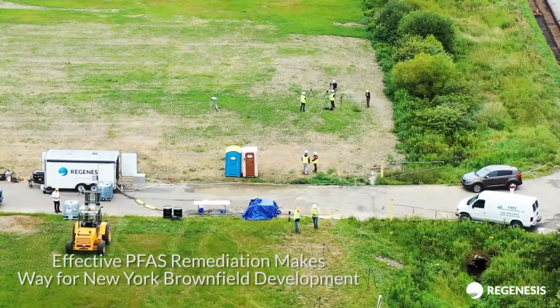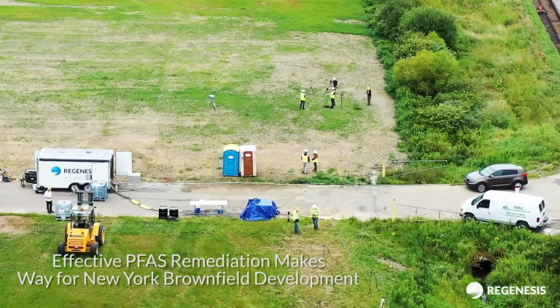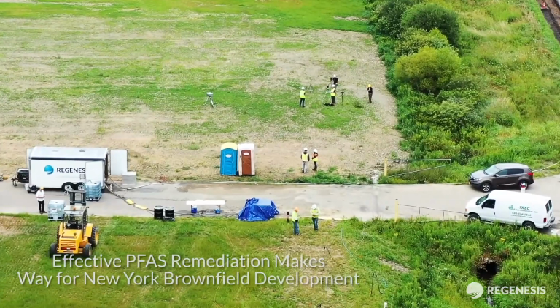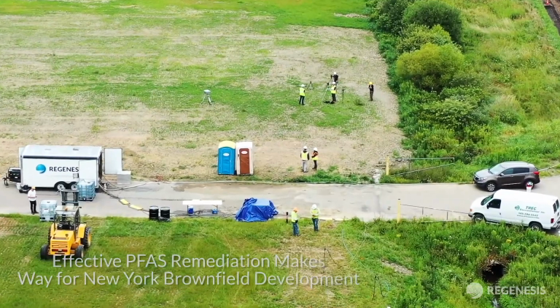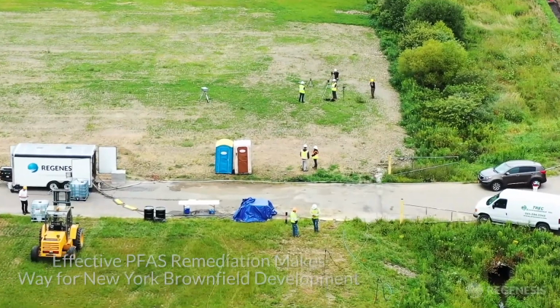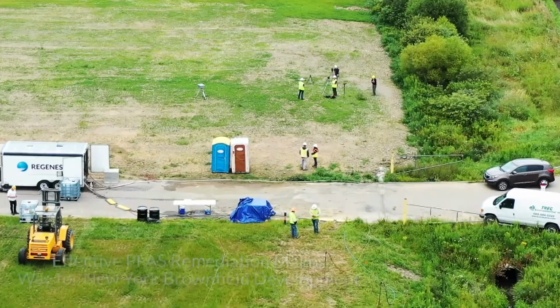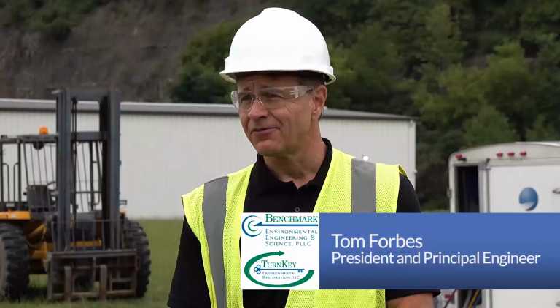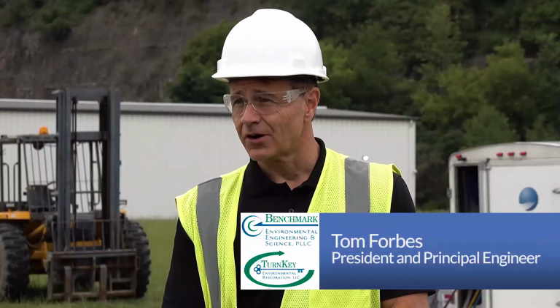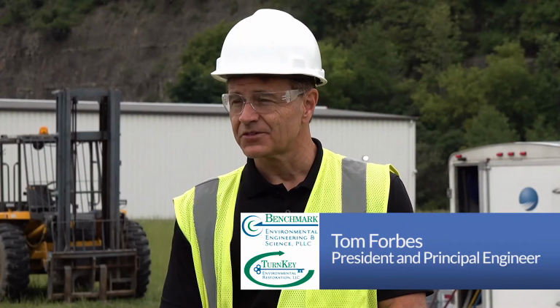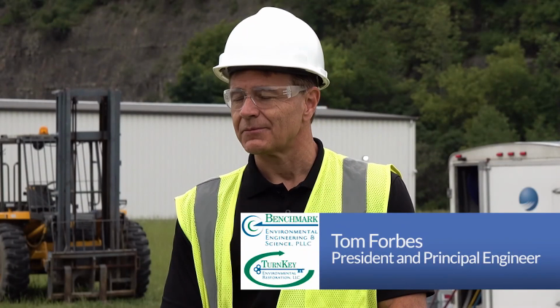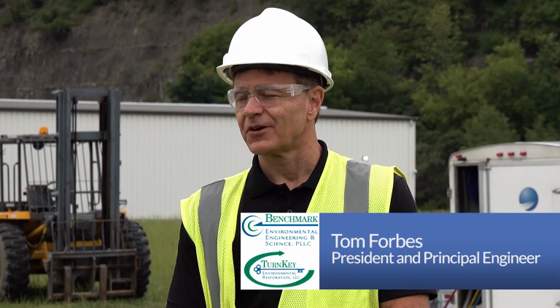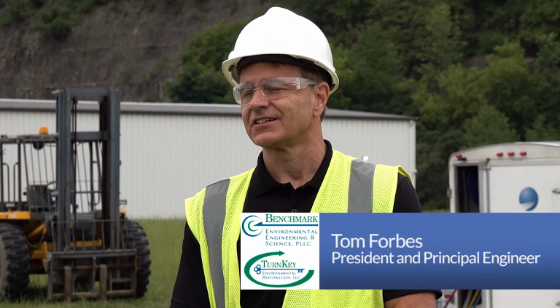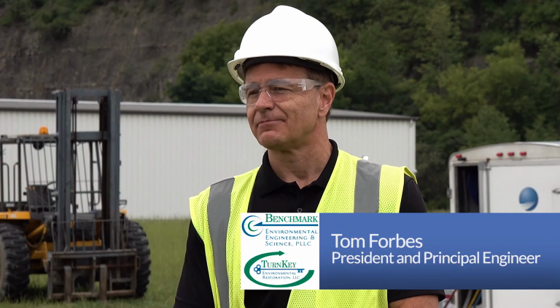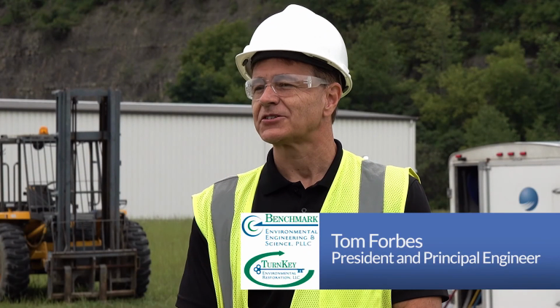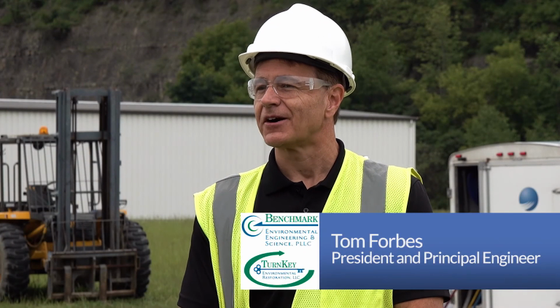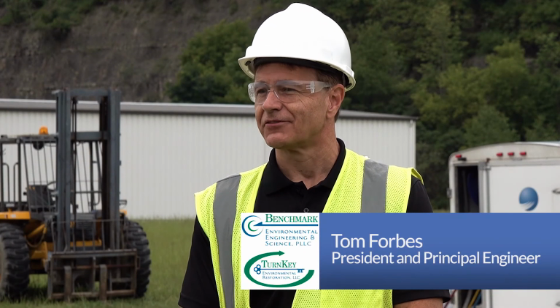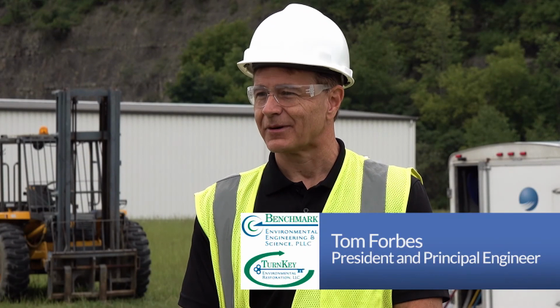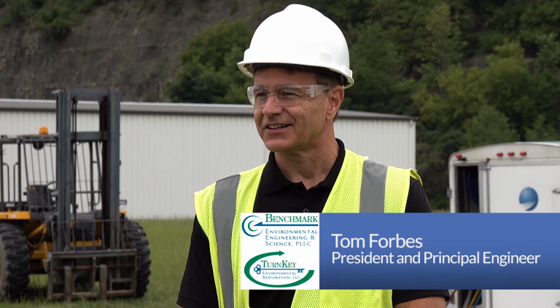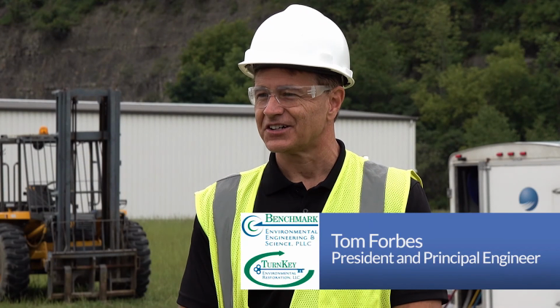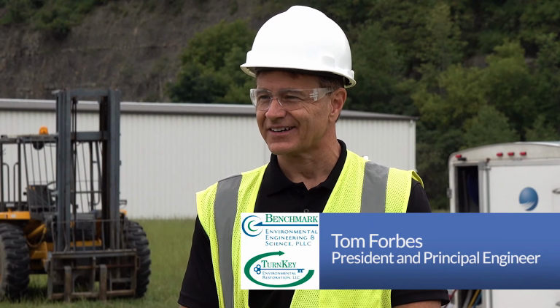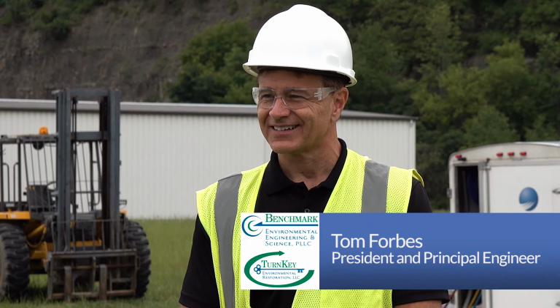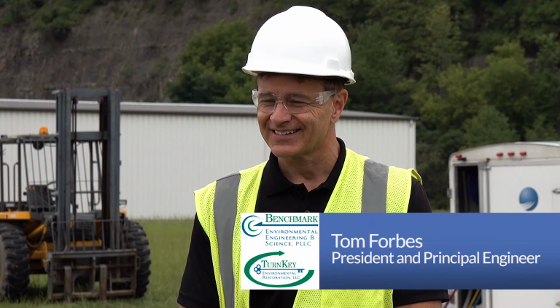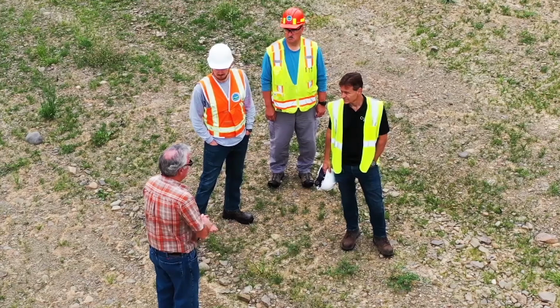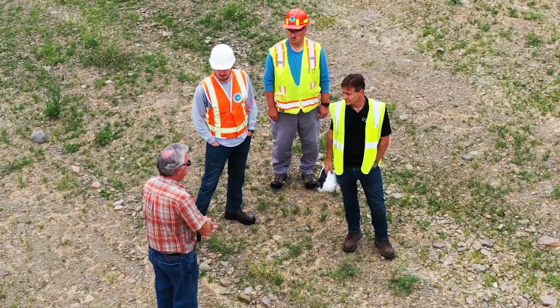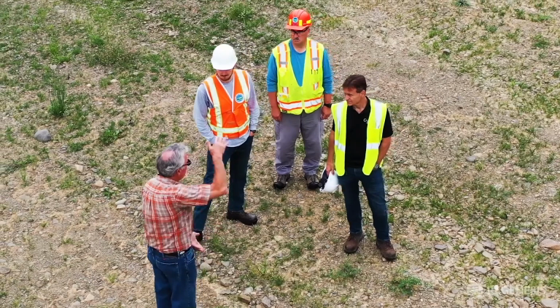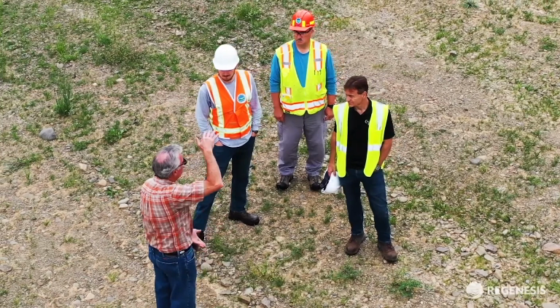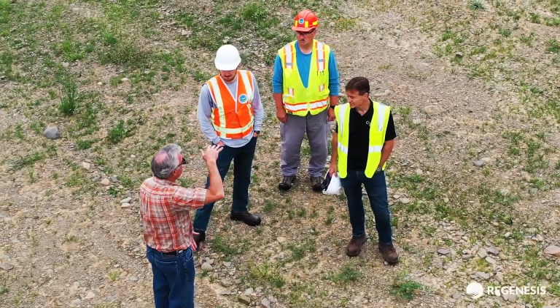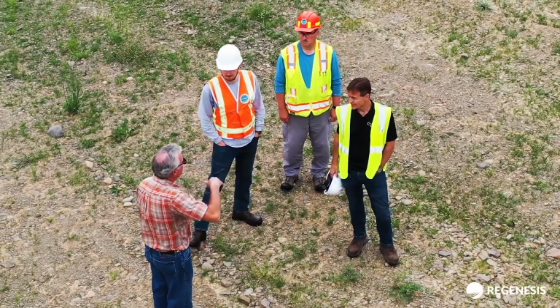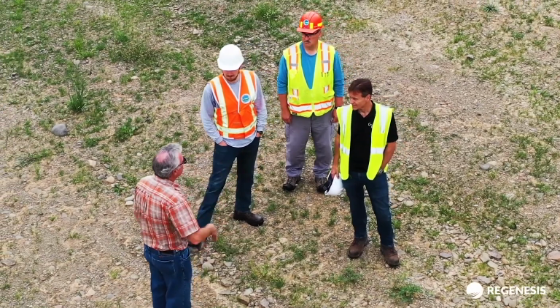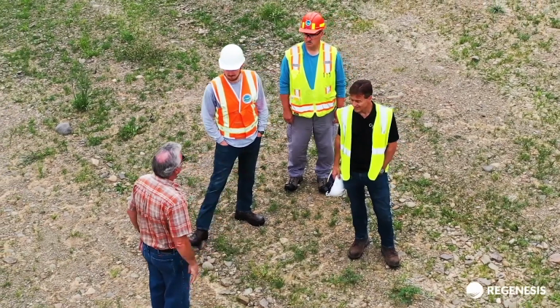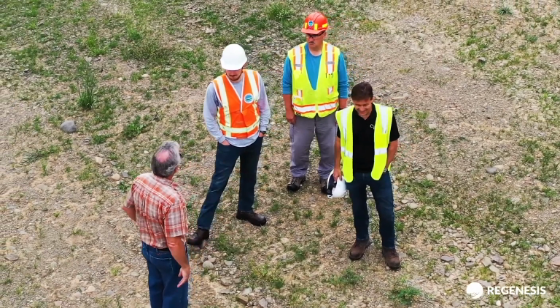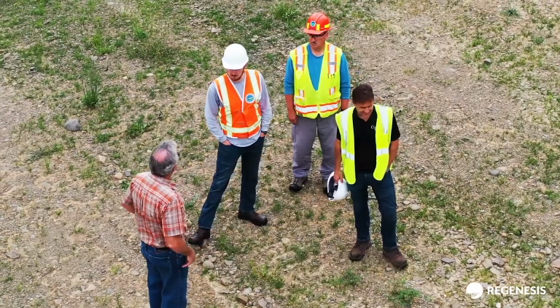Hi, my name is Tom Forbes. I'm the president of Benchmark Environmental Engineering. Turnkey is our sister company.